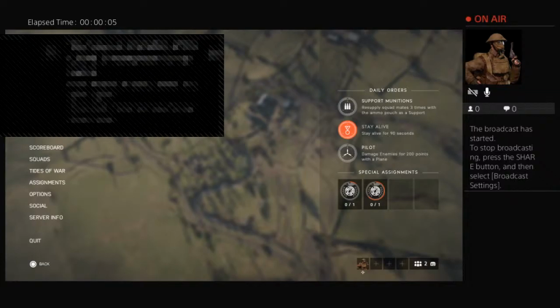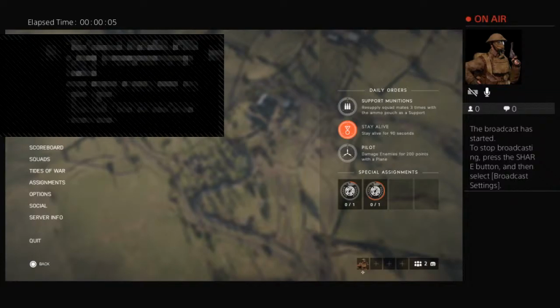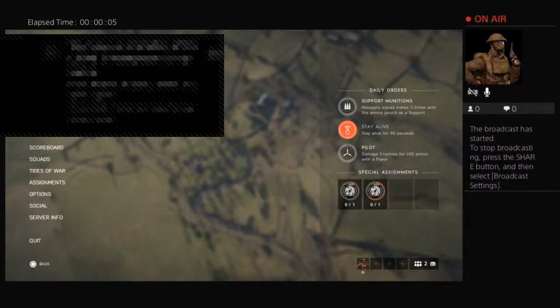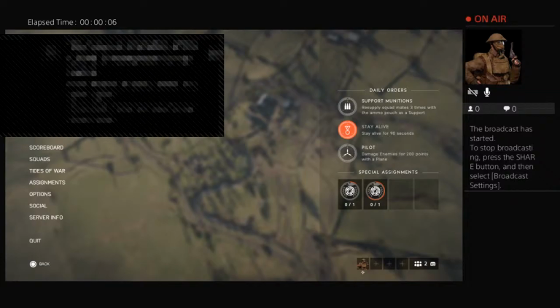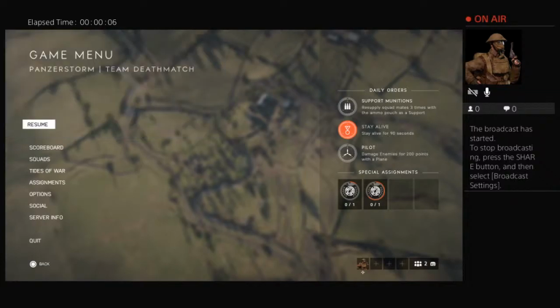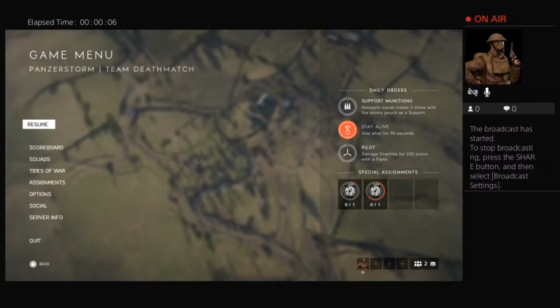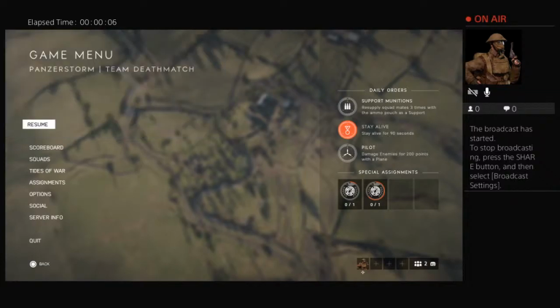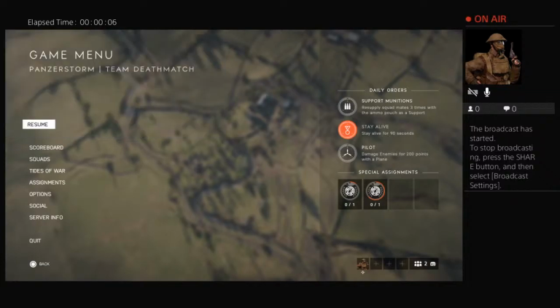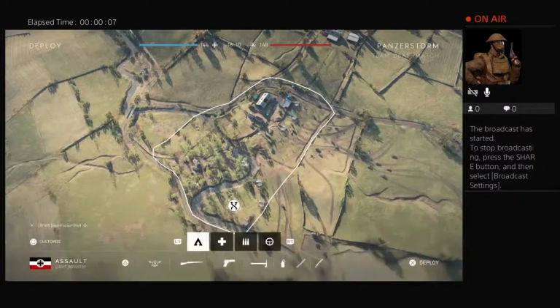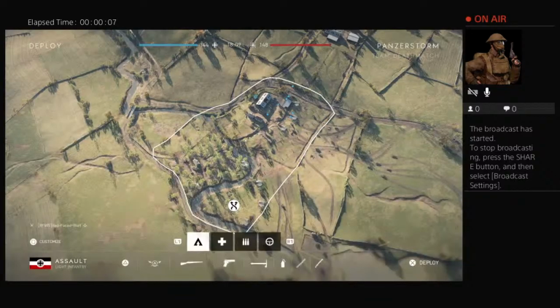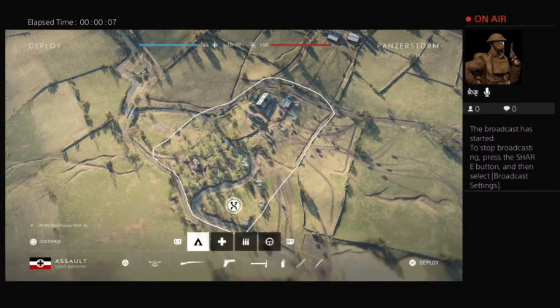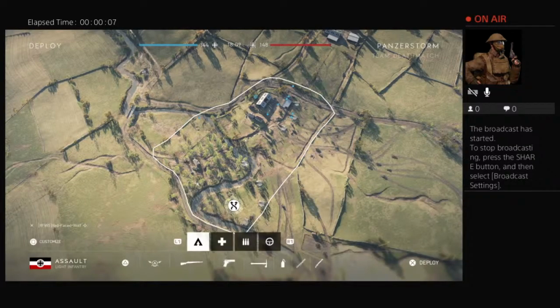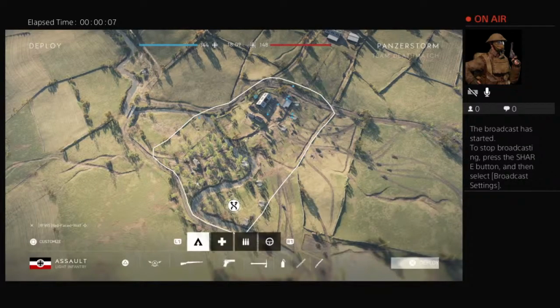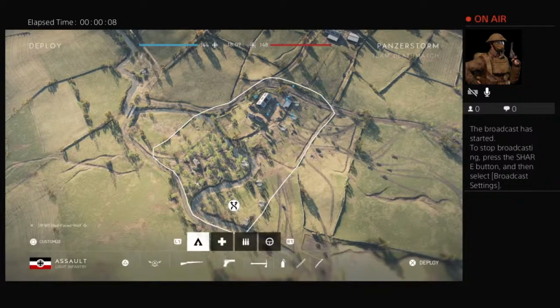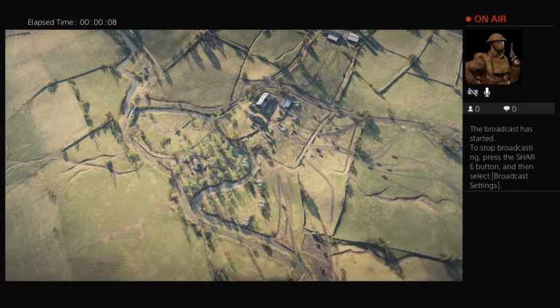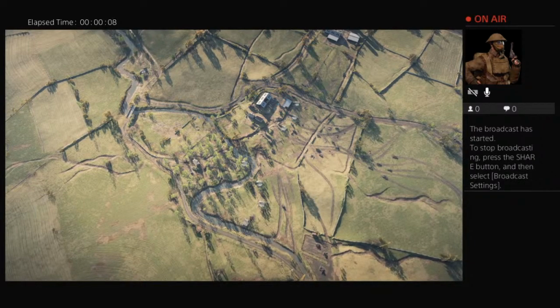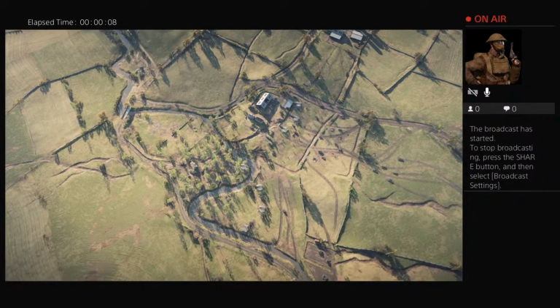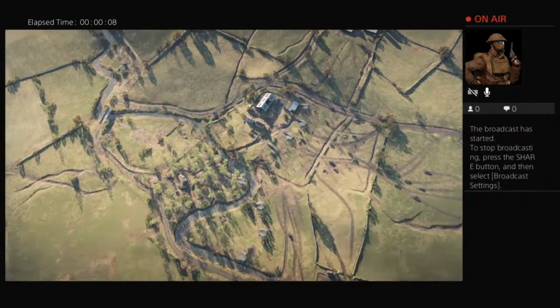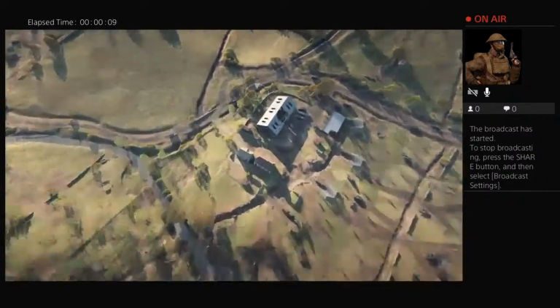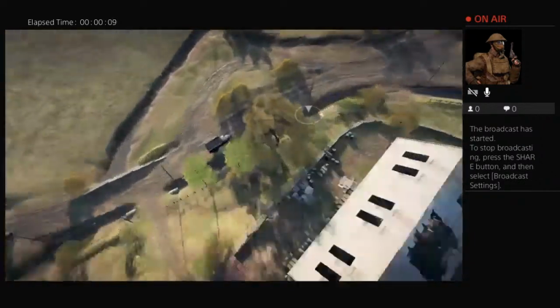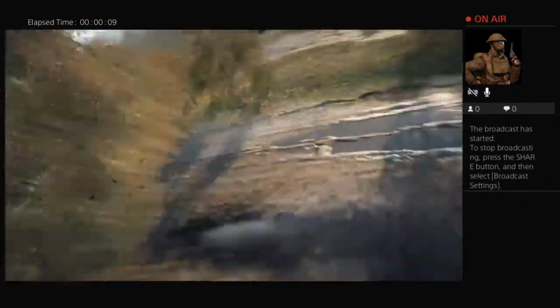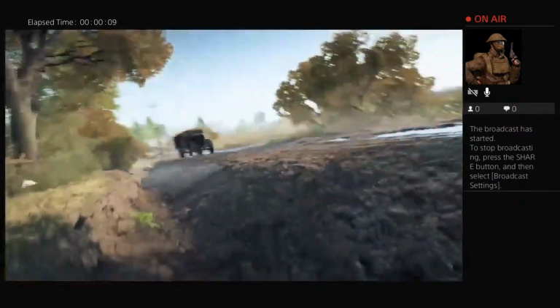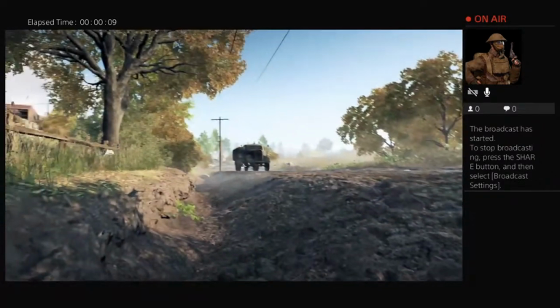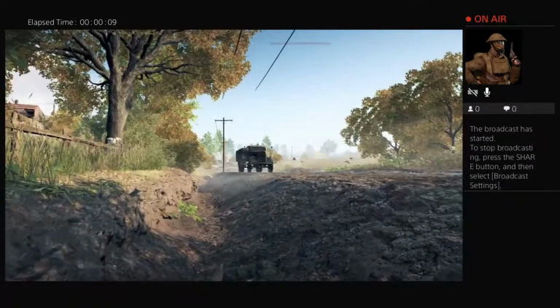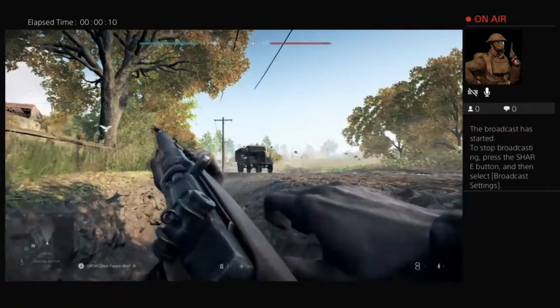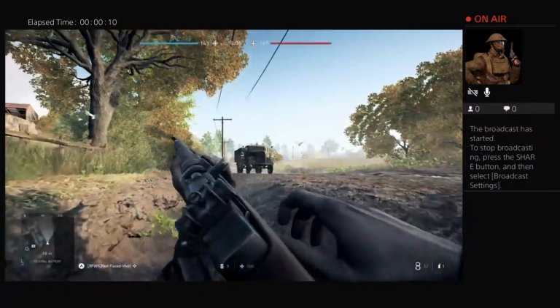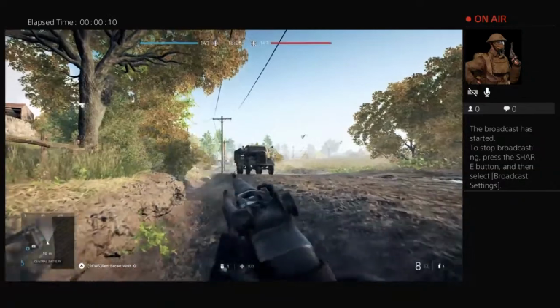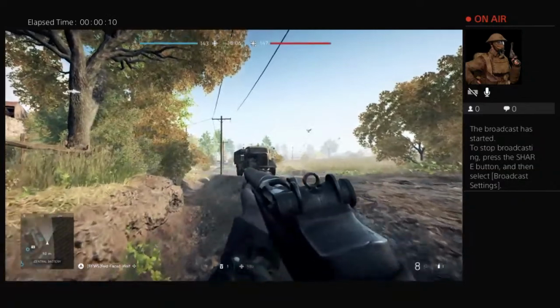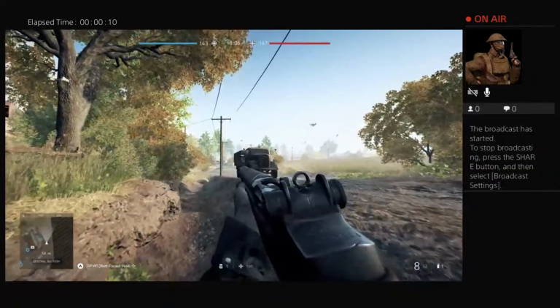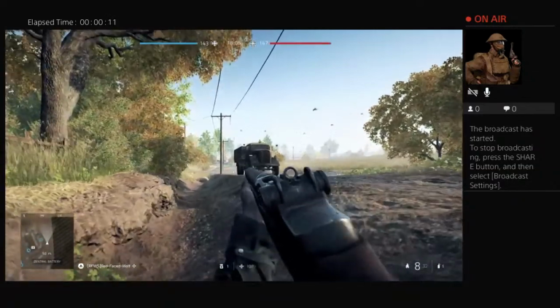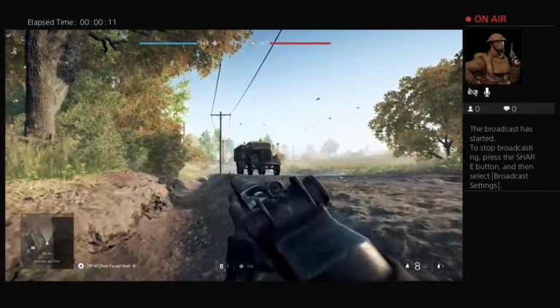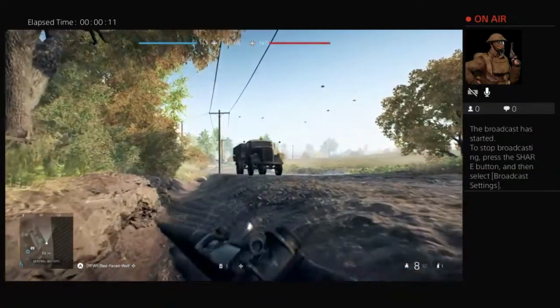Hey, what's up guys? It's RedFacedWolf here, and today I'm gonna be talking about the M1 Garand in Battlefield V.